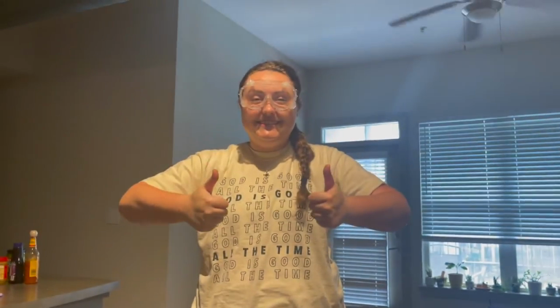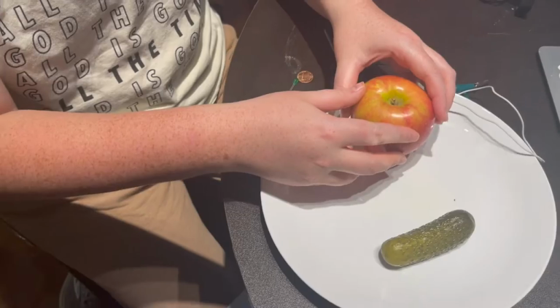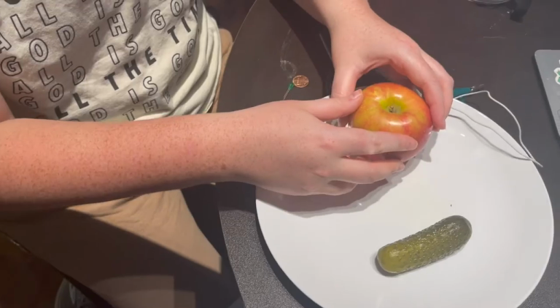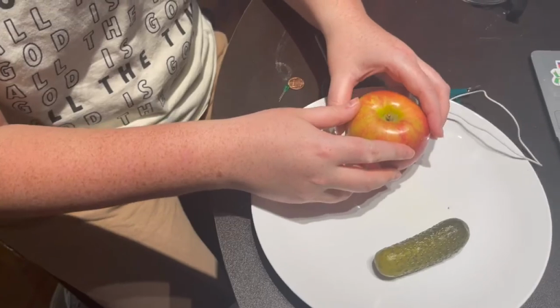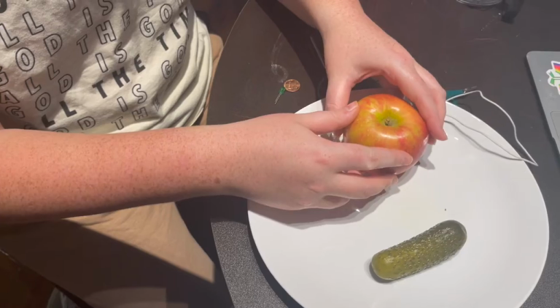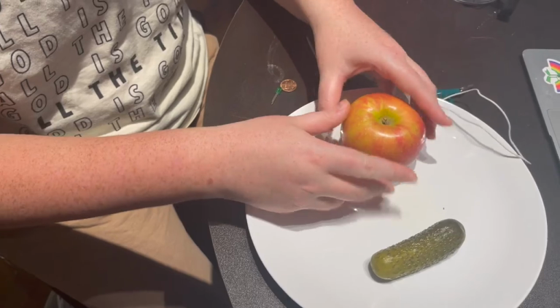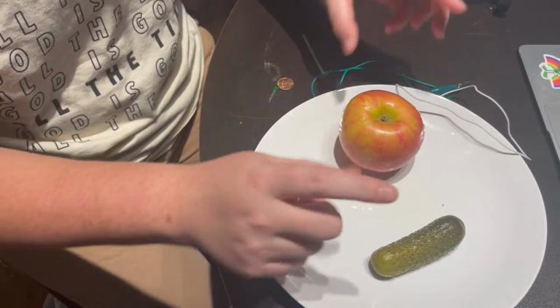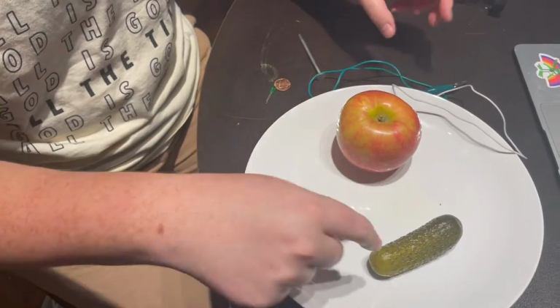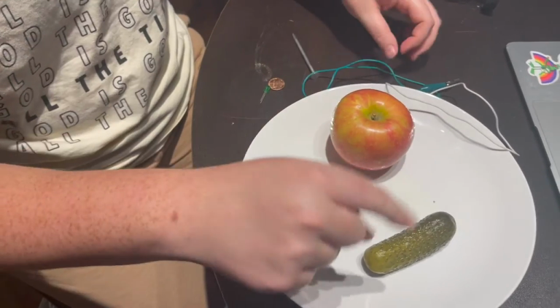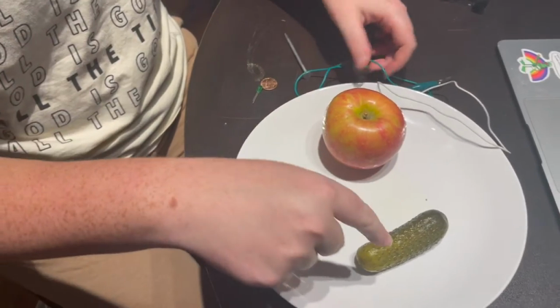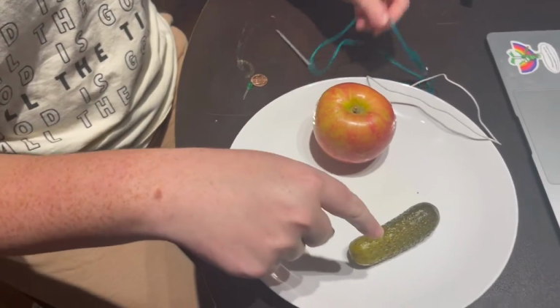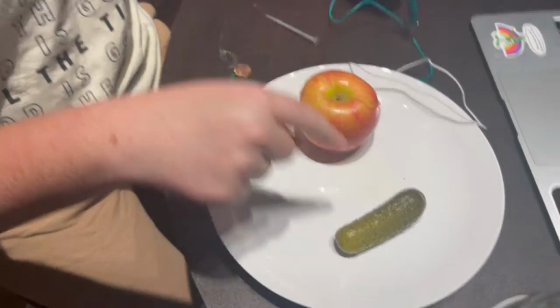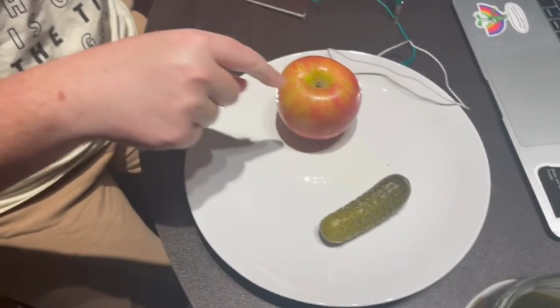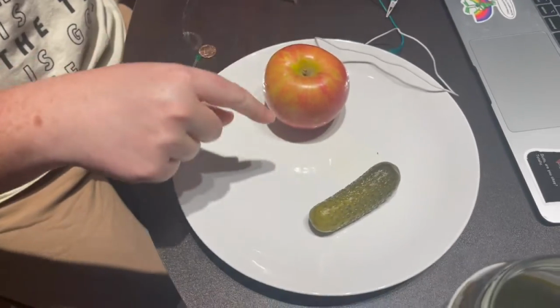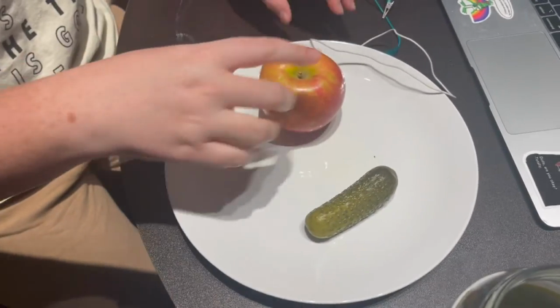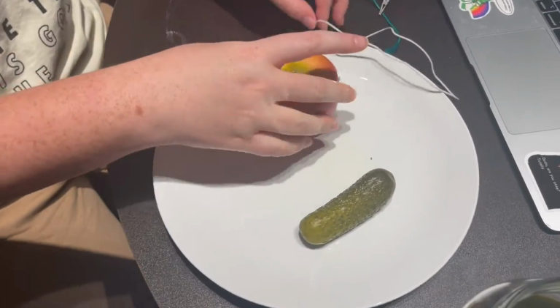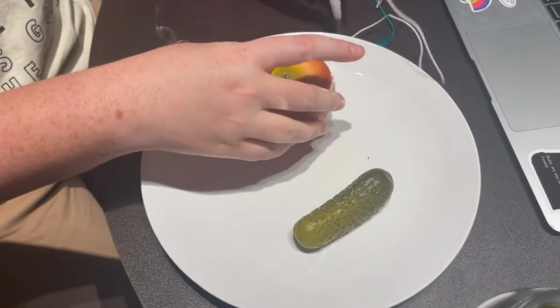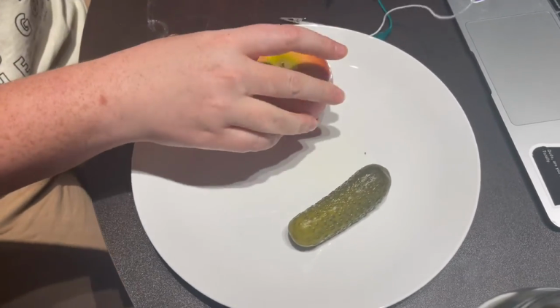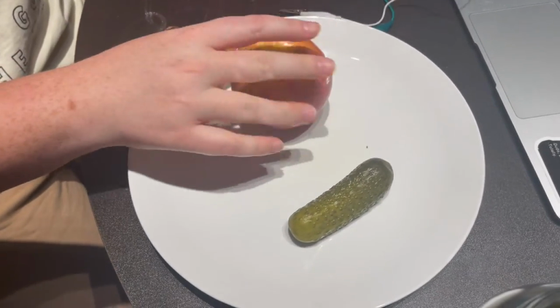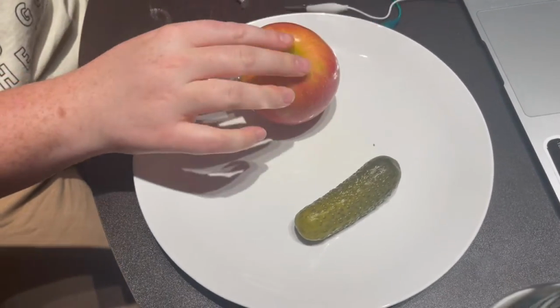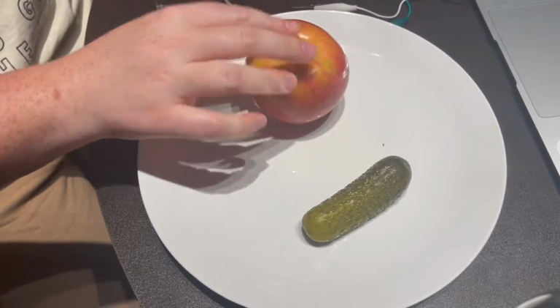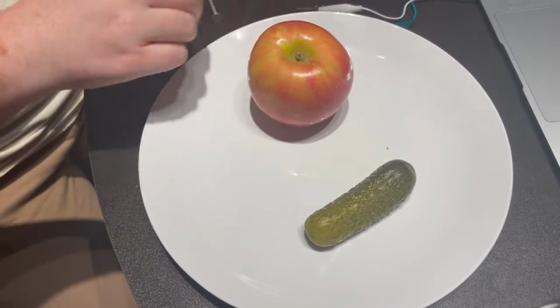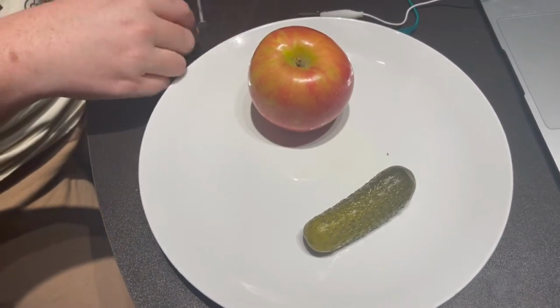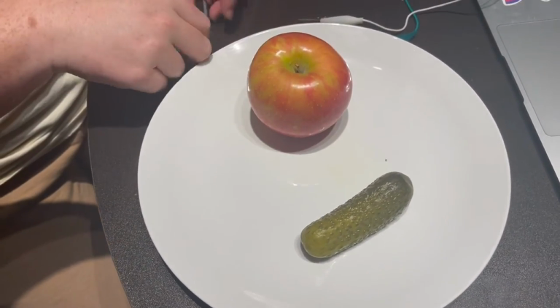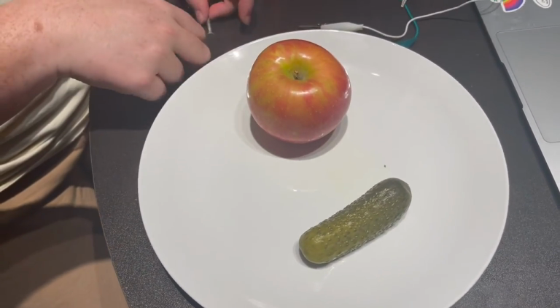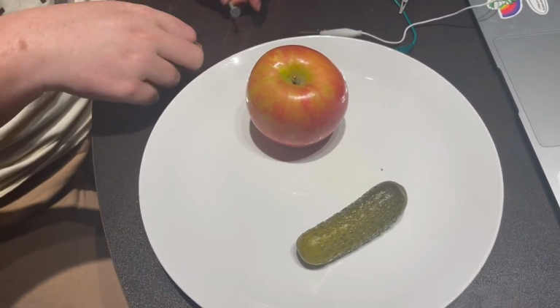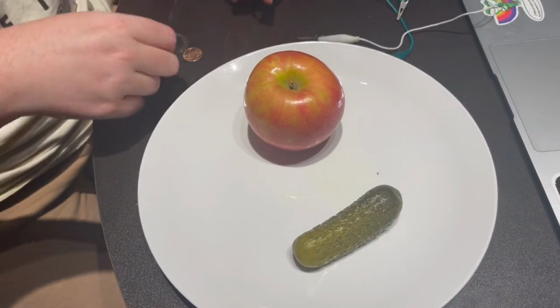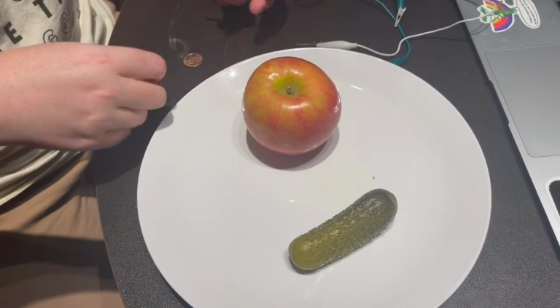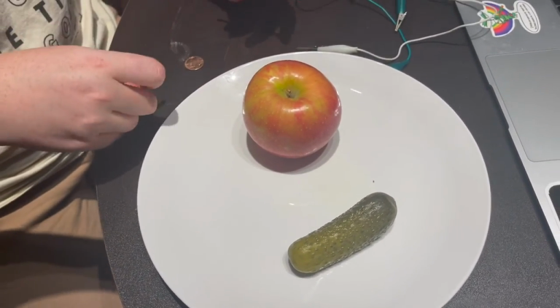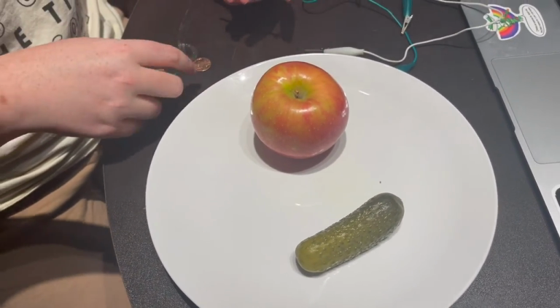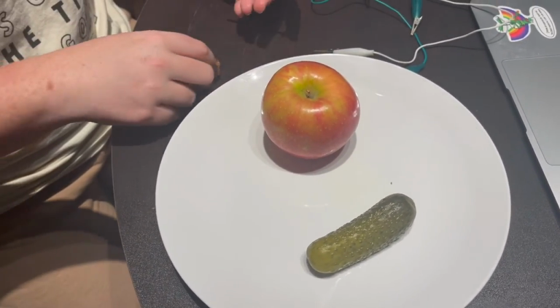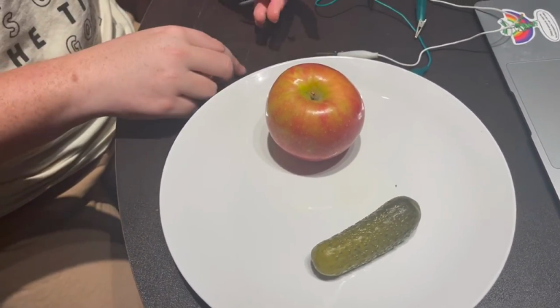We're going to assemble the battery. We have our pickle here and we got our apple as the other part here.